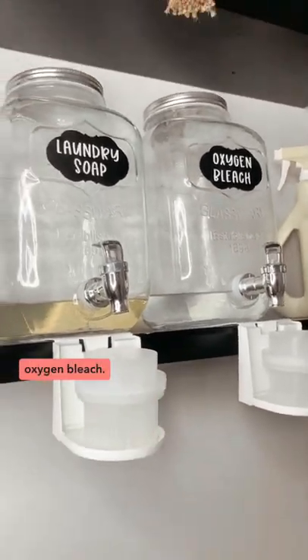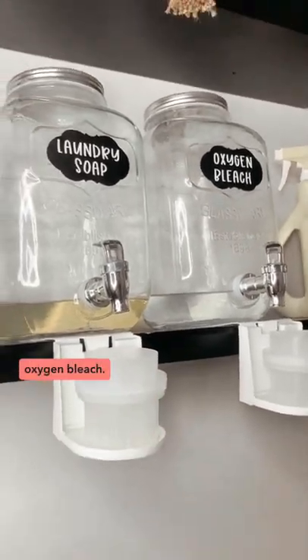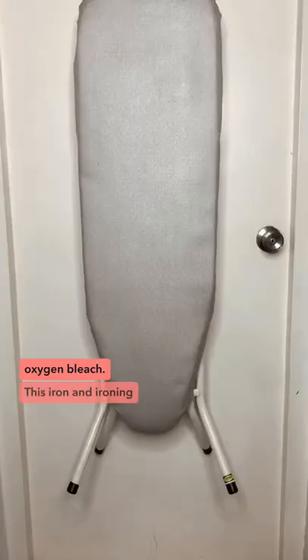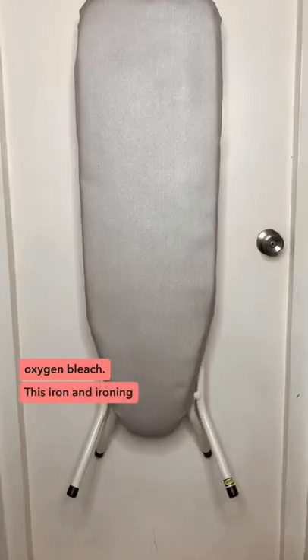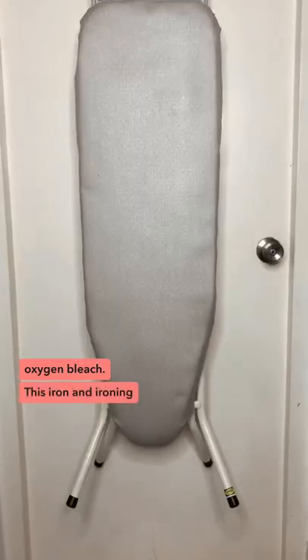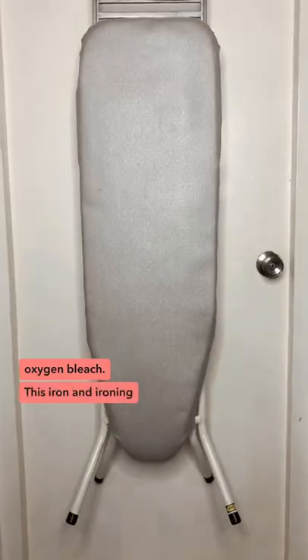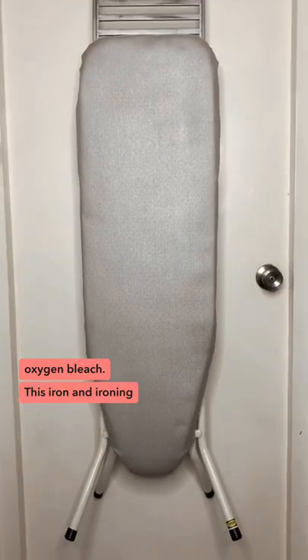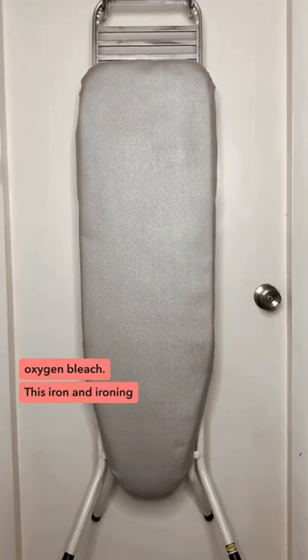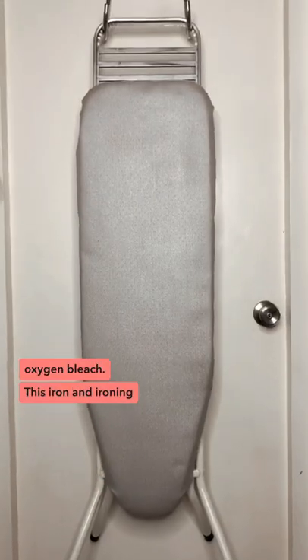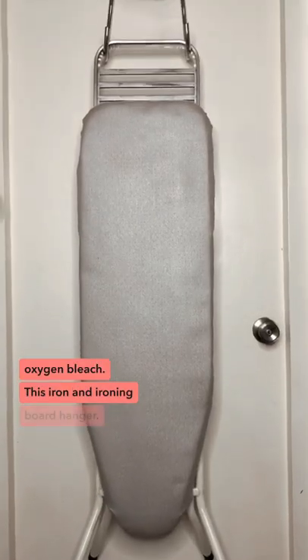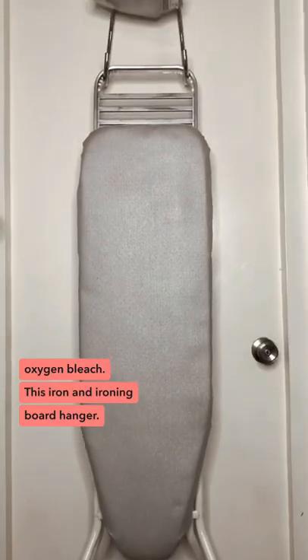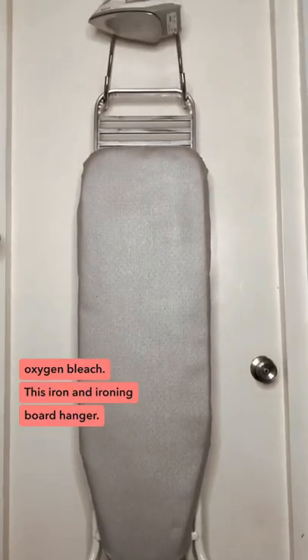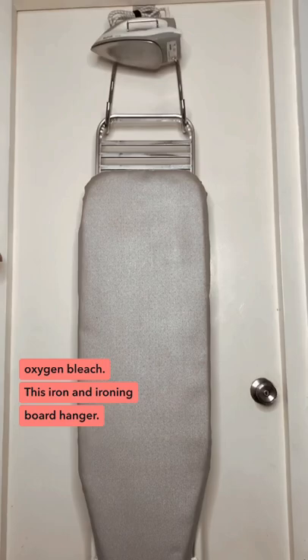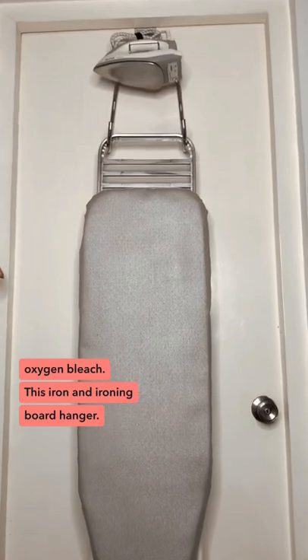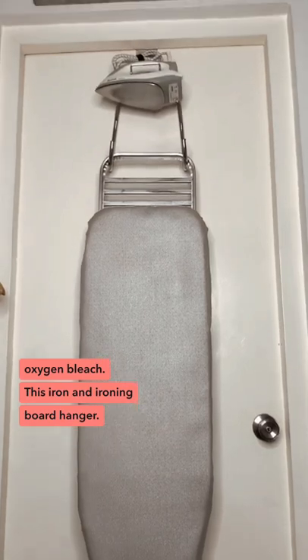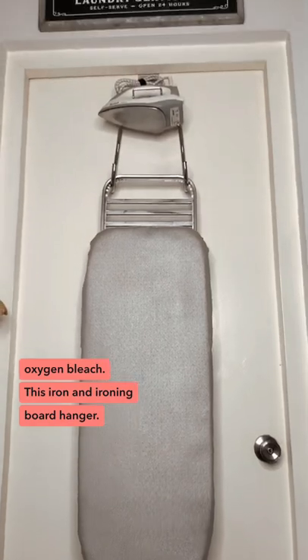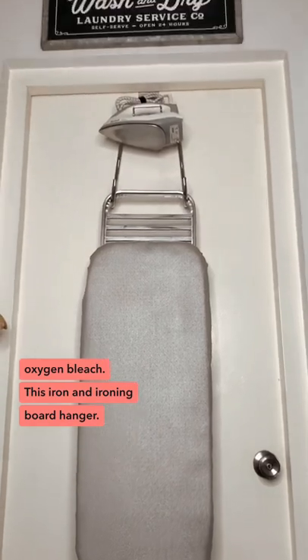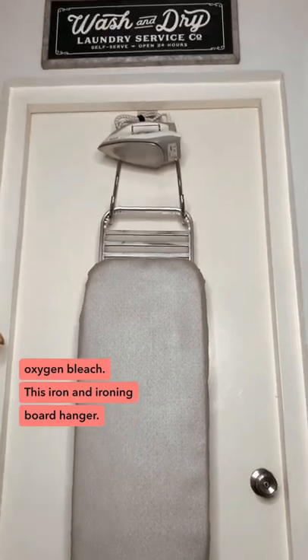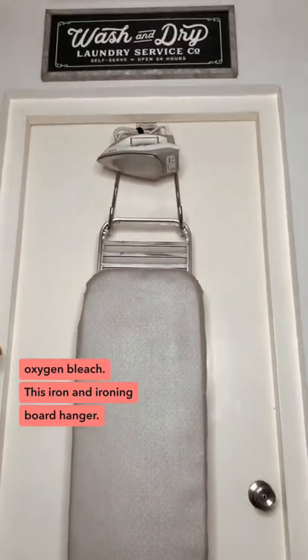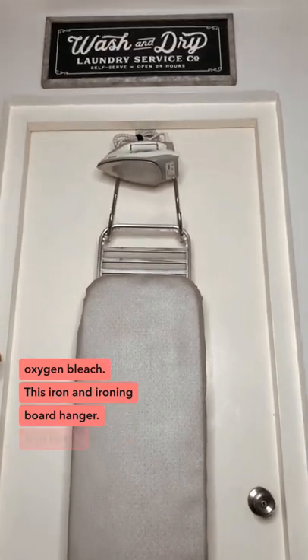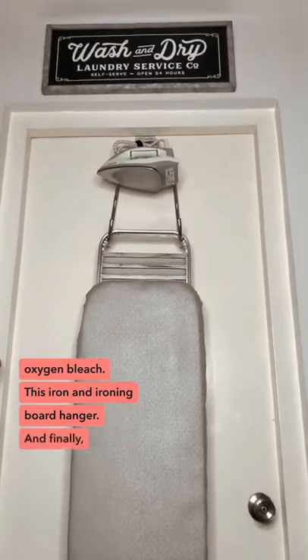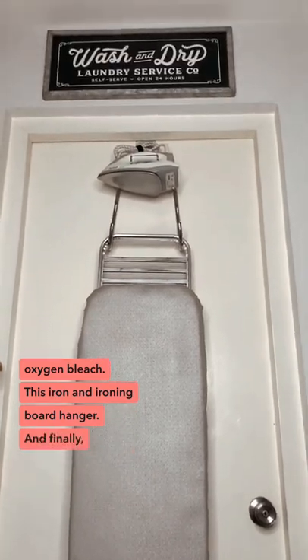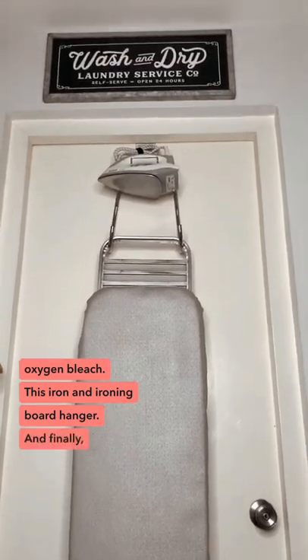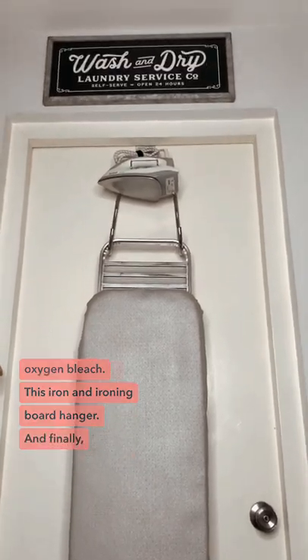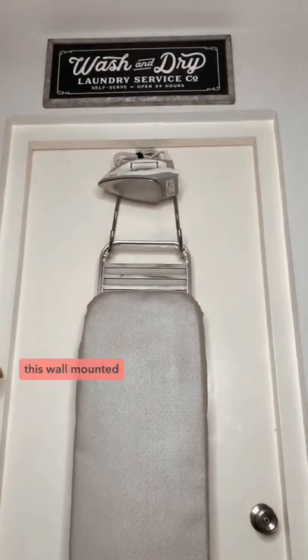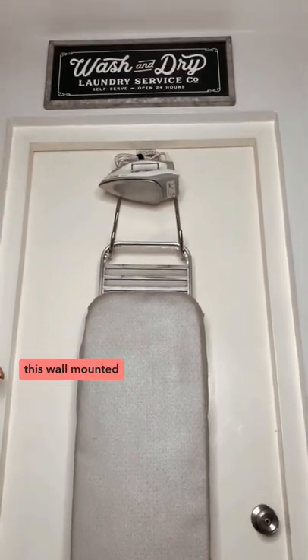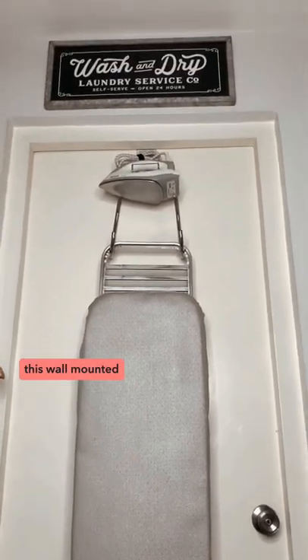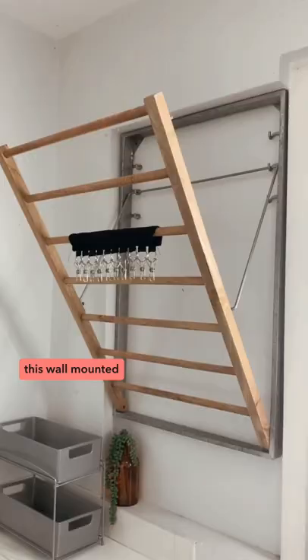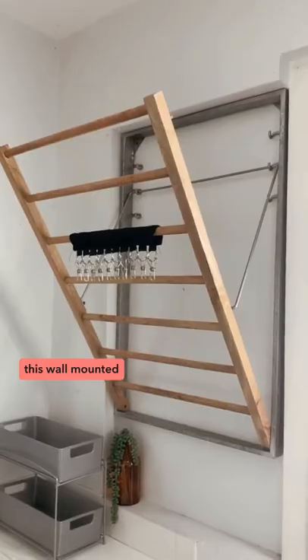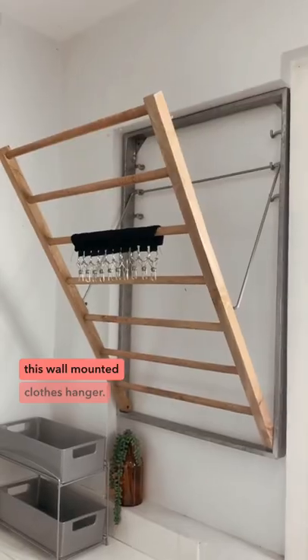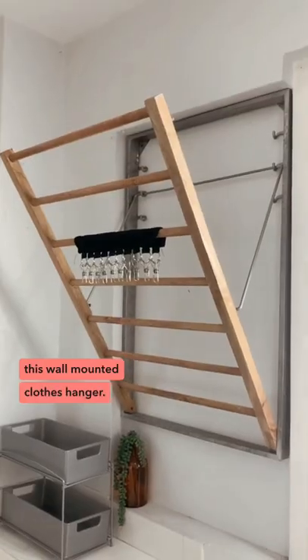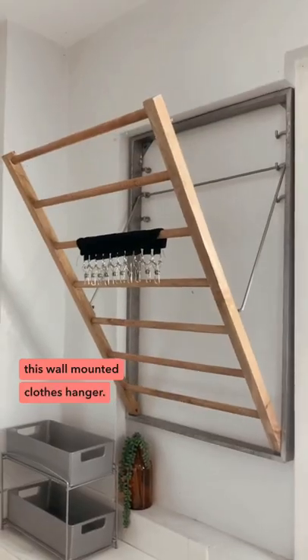This iron and ironing board hanger. And finally, this wall-mounted clothes hanger.